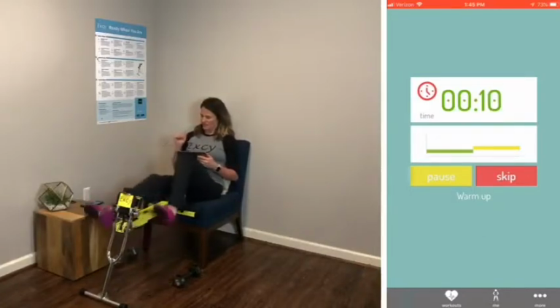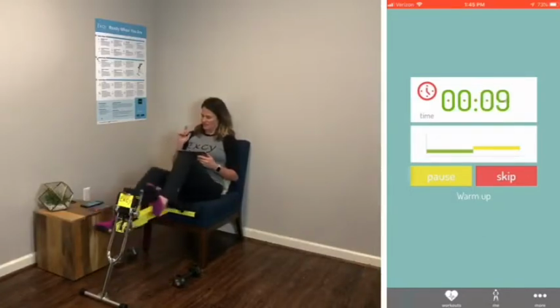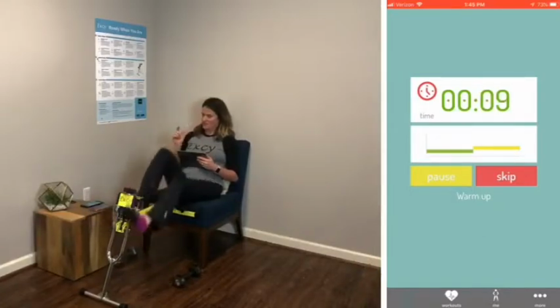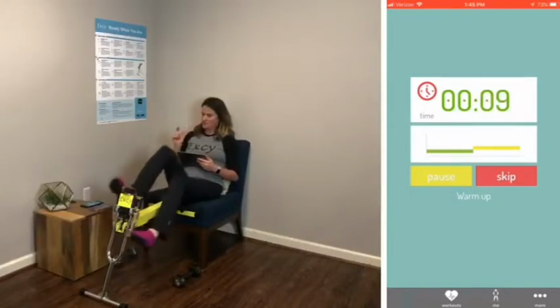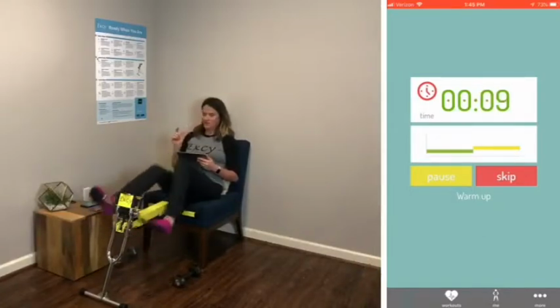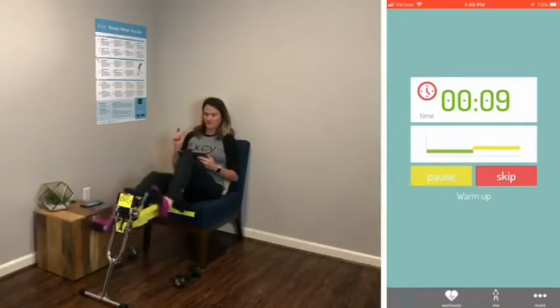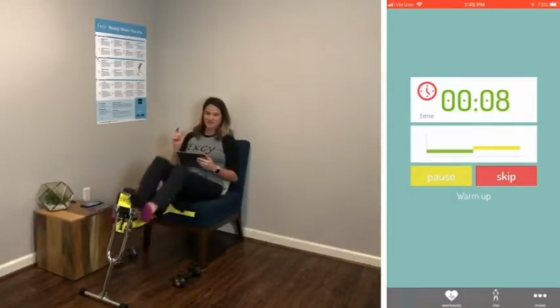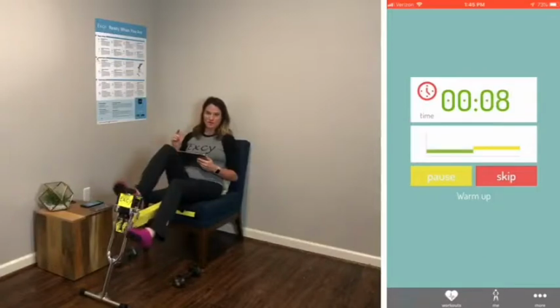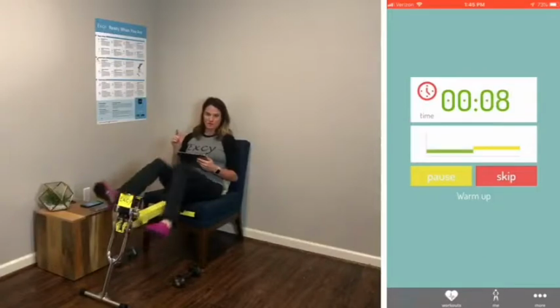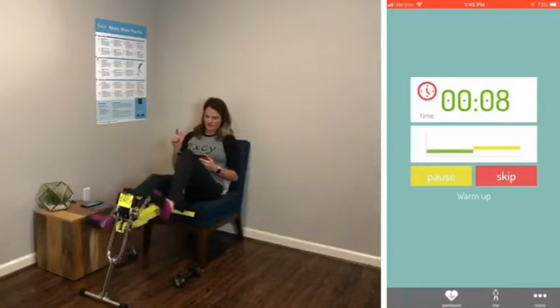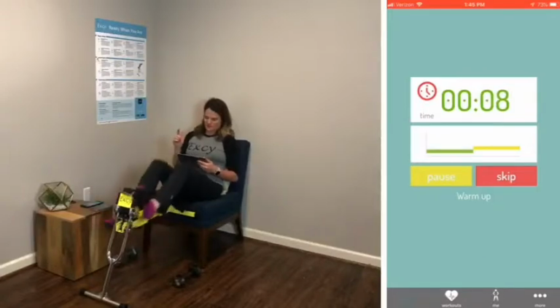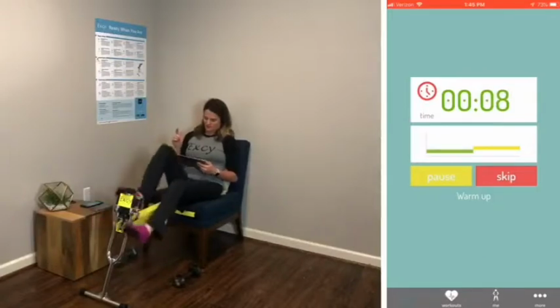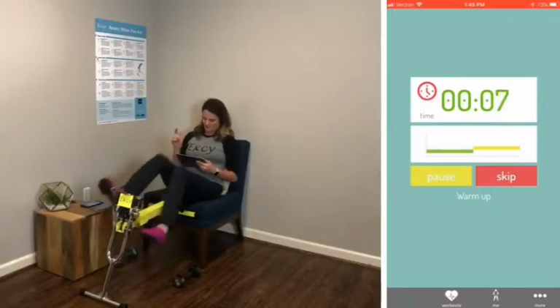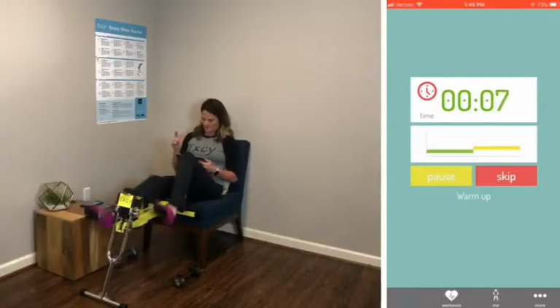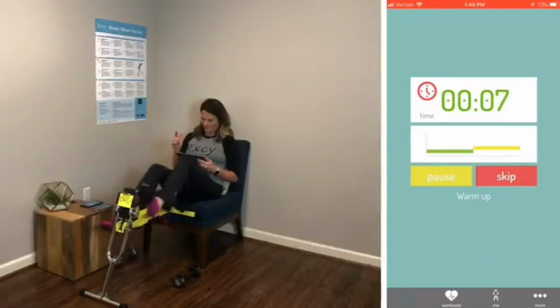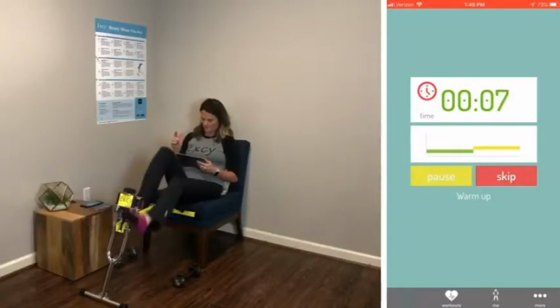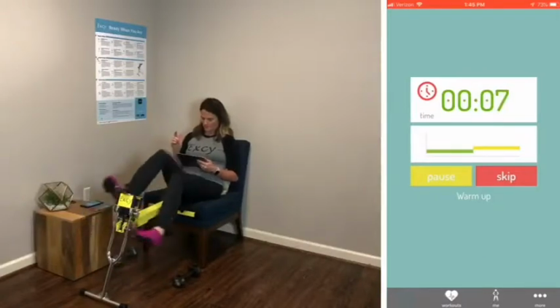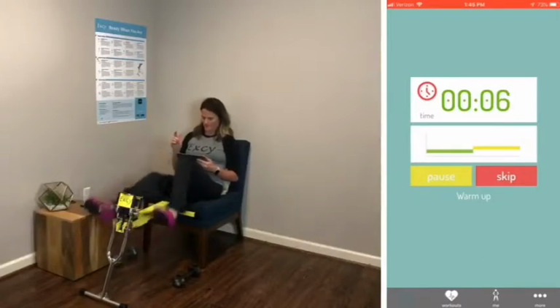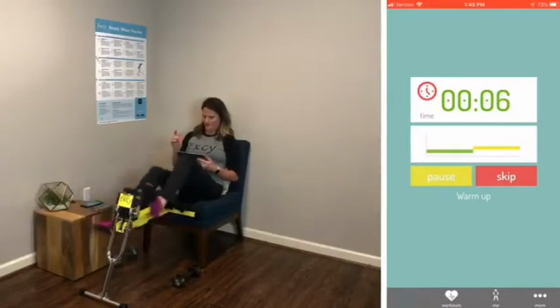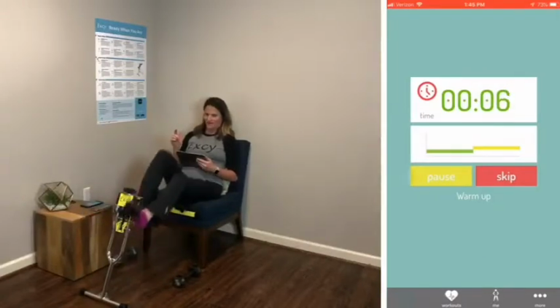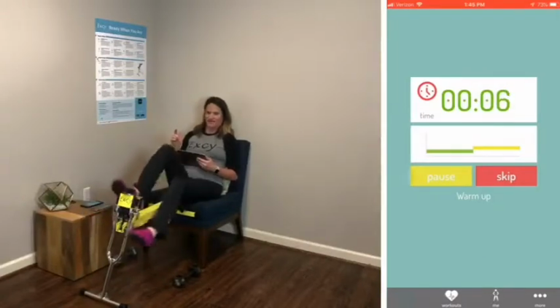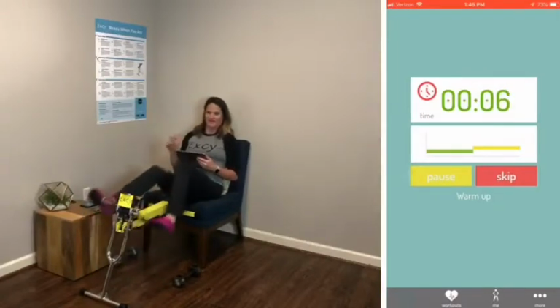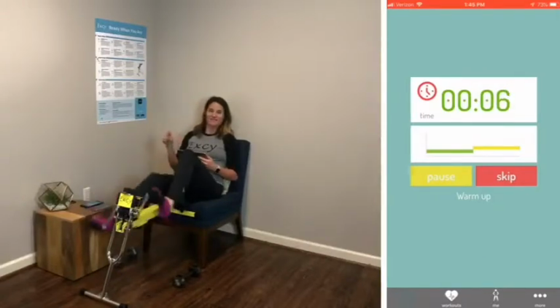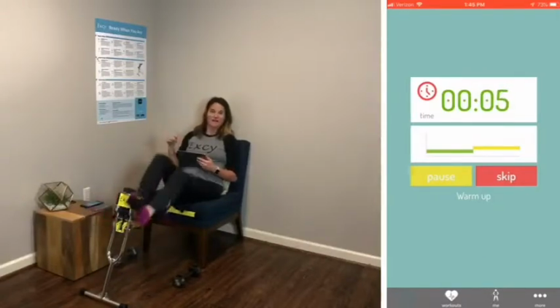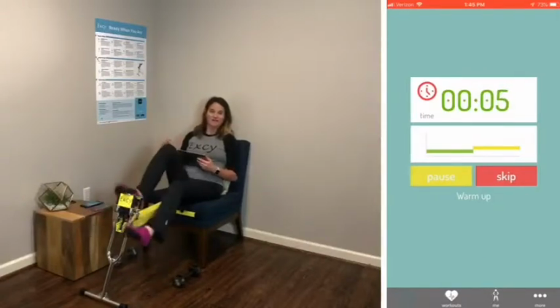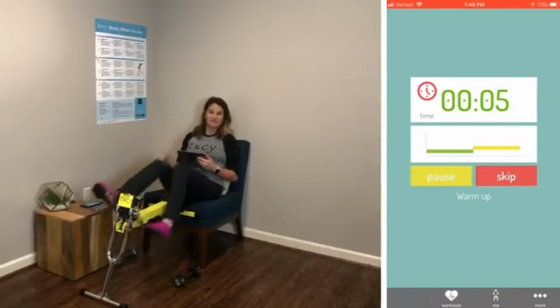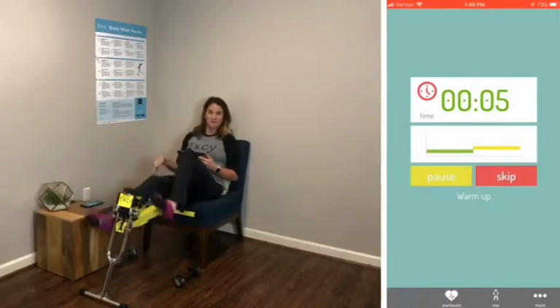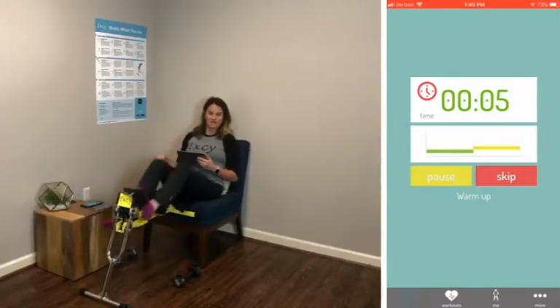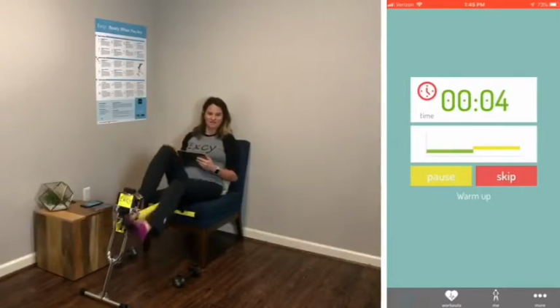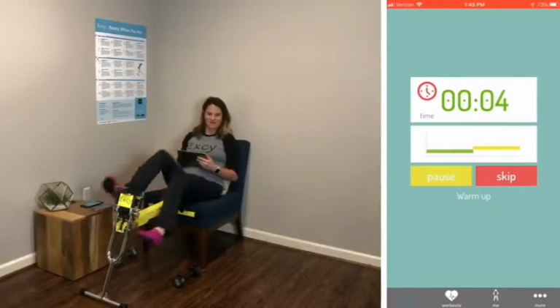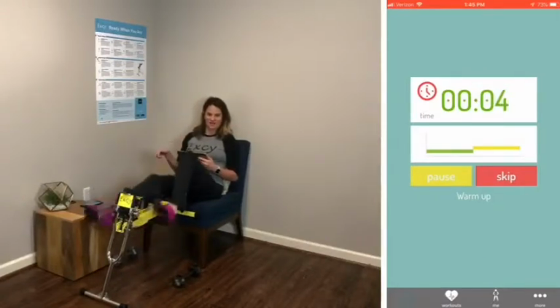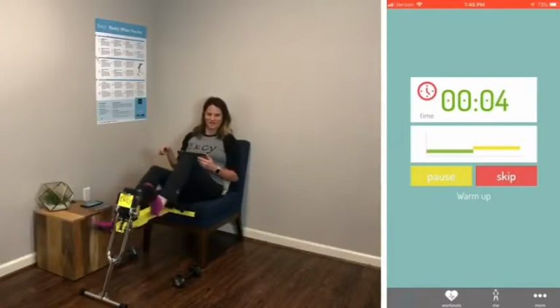We've got about 10 more seconds of the warm-up, and I do have some weights that are handy.